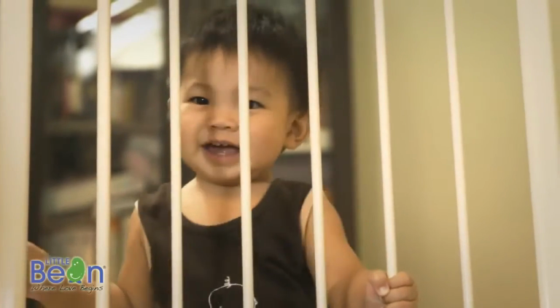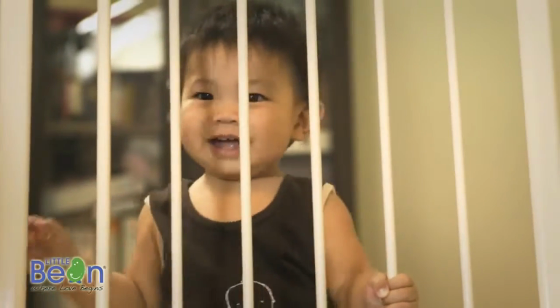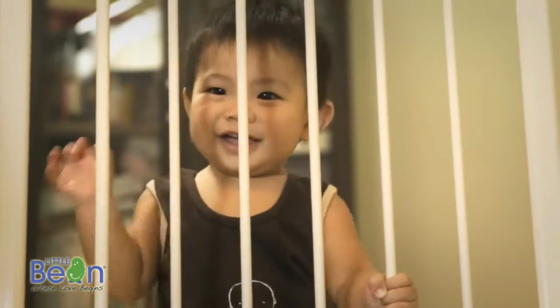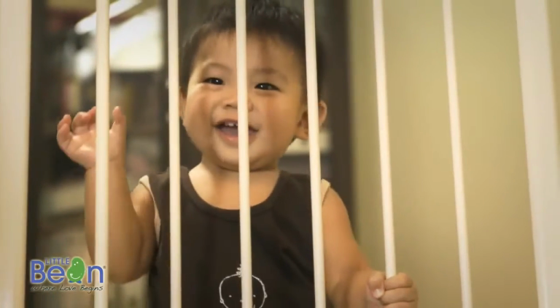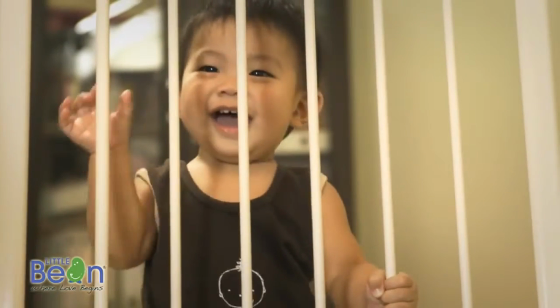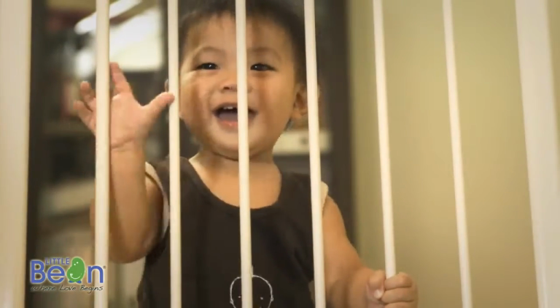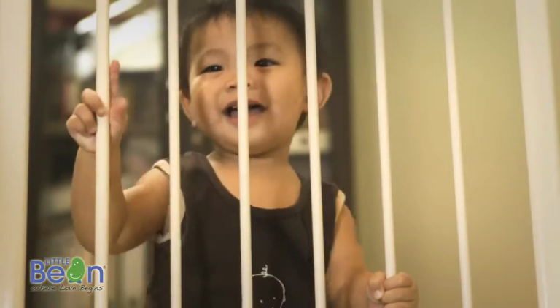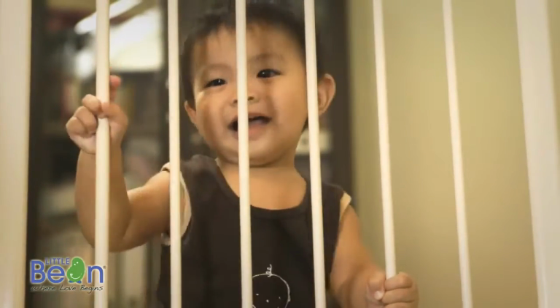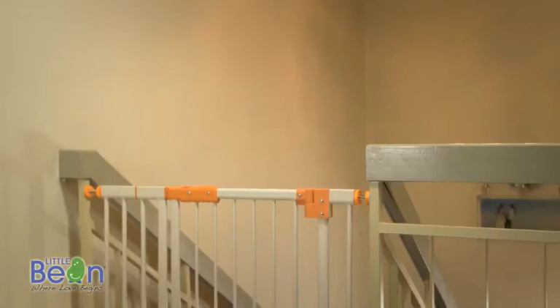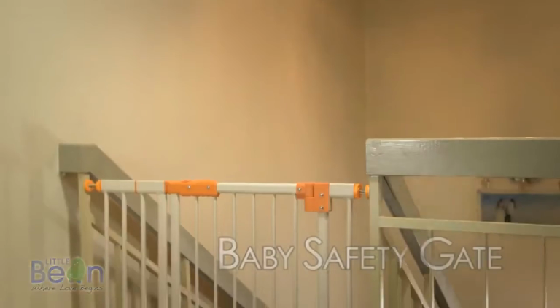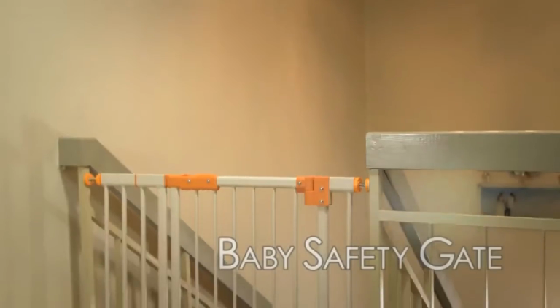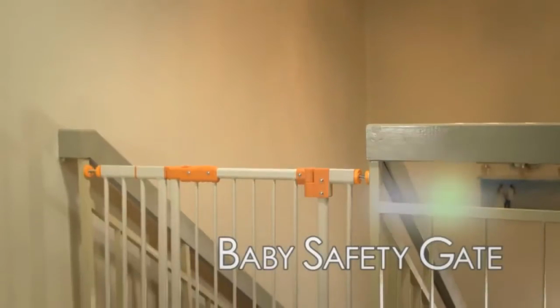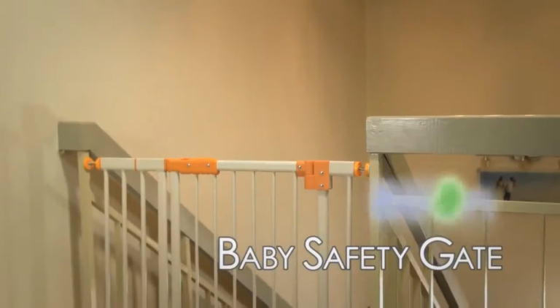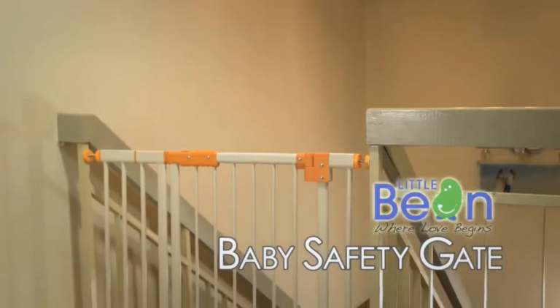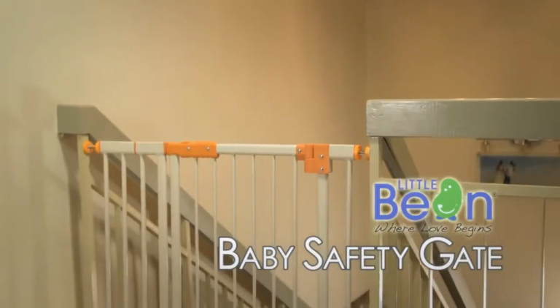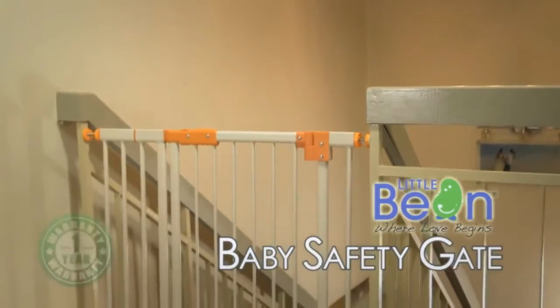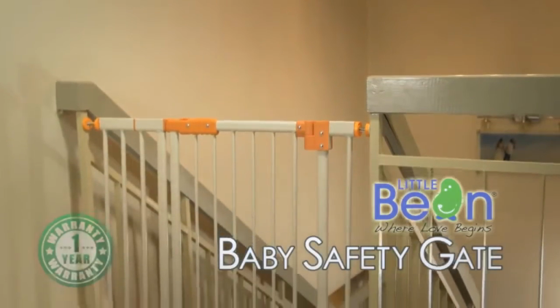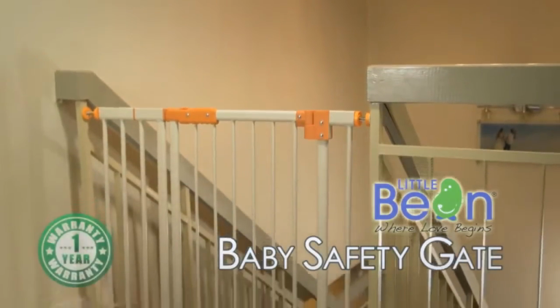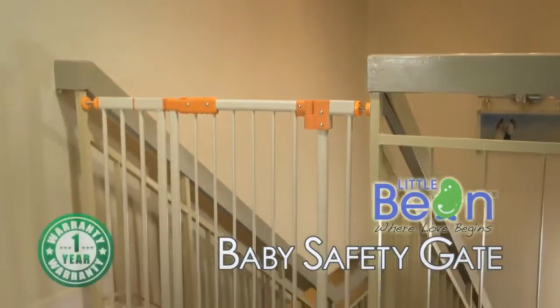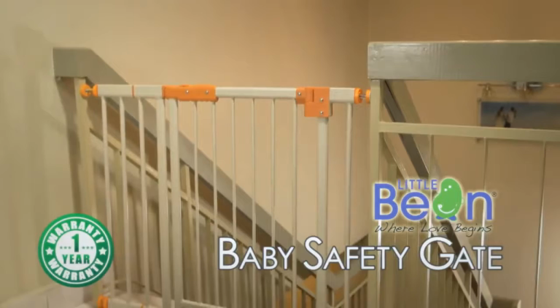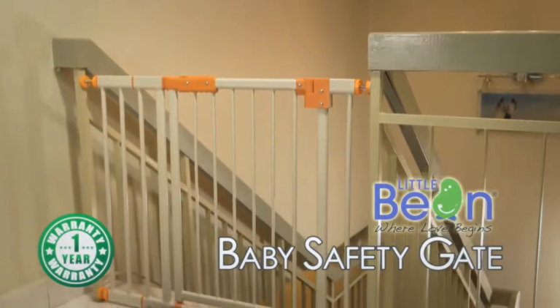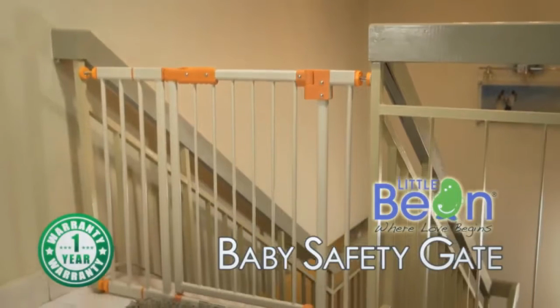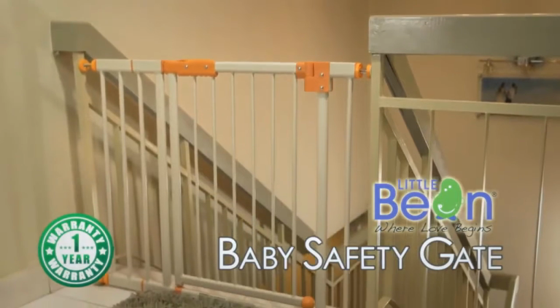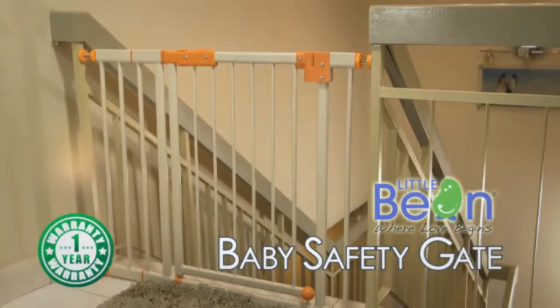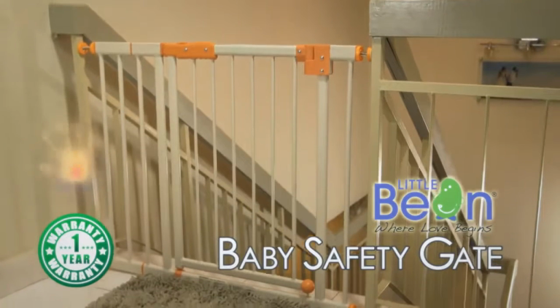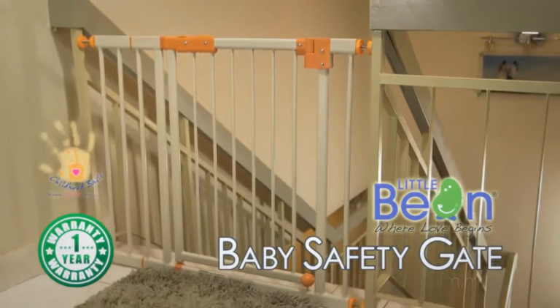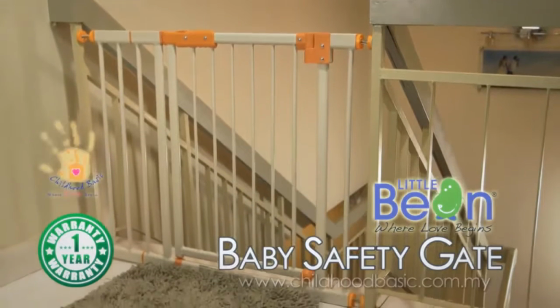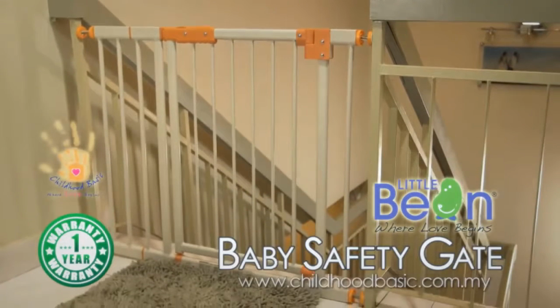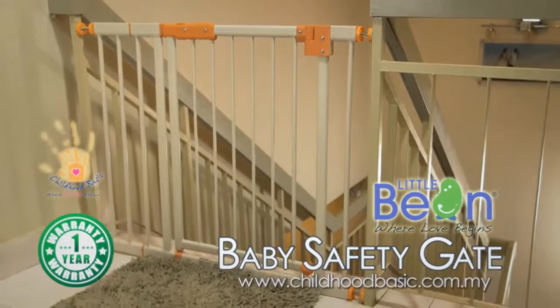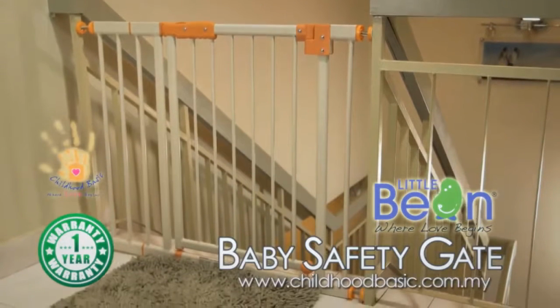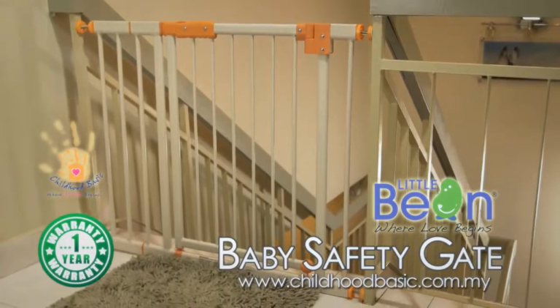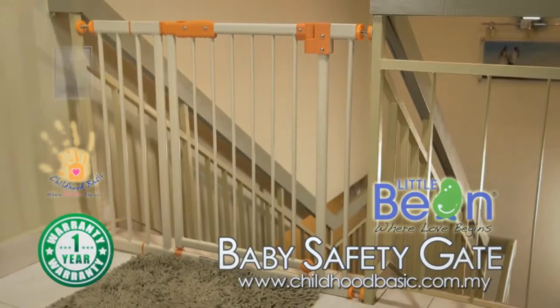protected. Little Bean, brought to you by Childhood Basic — where love begins.